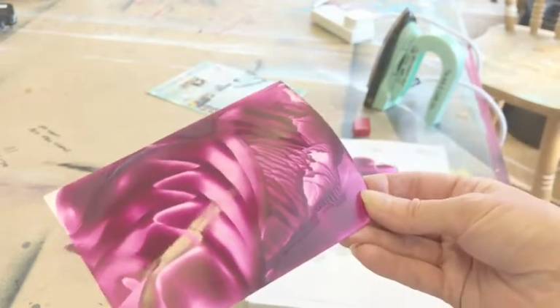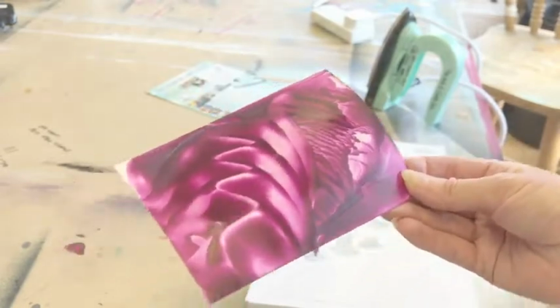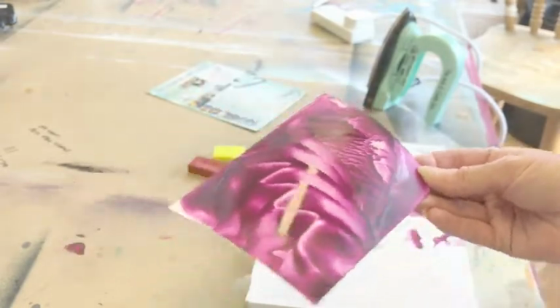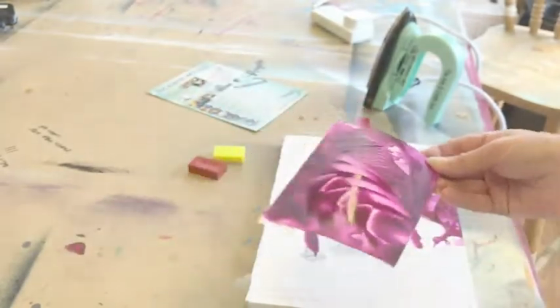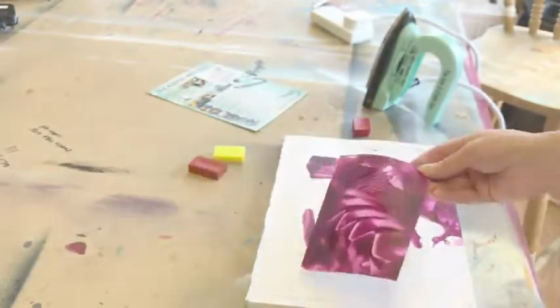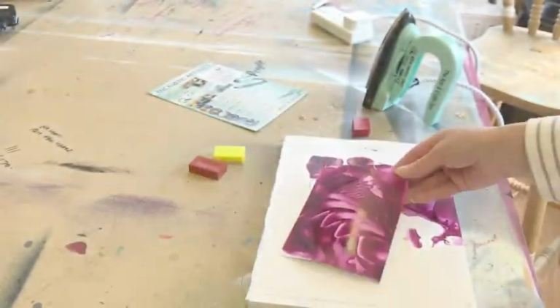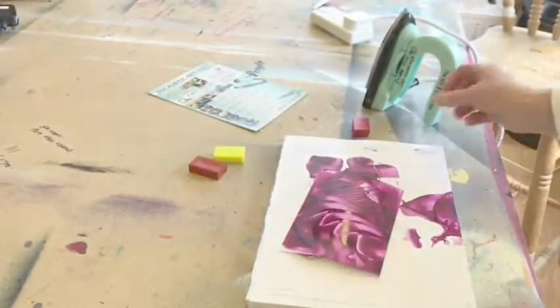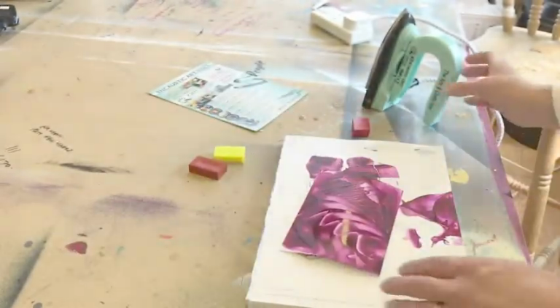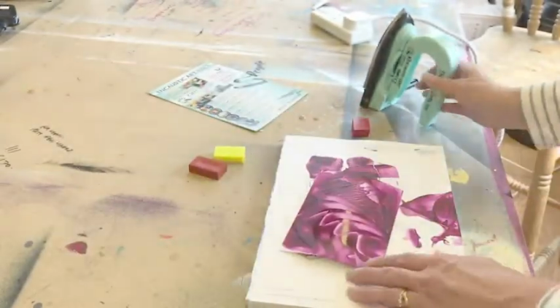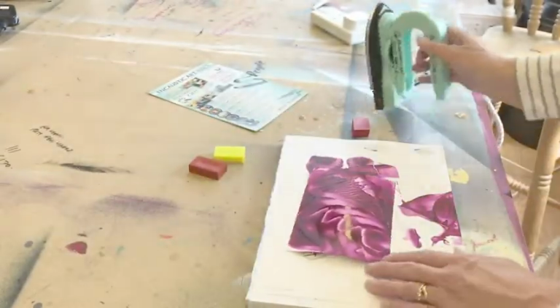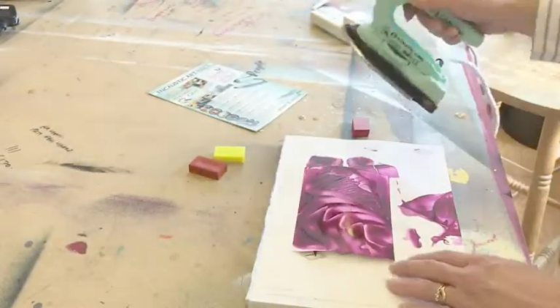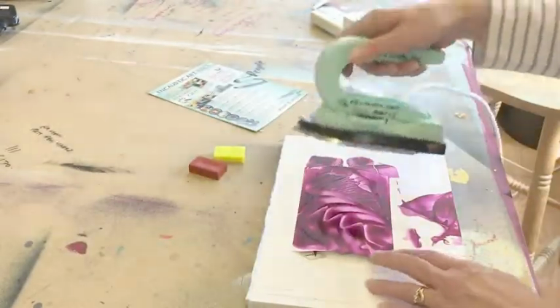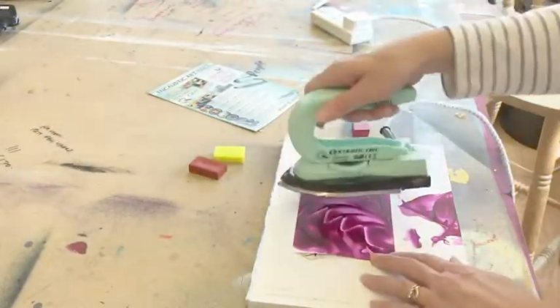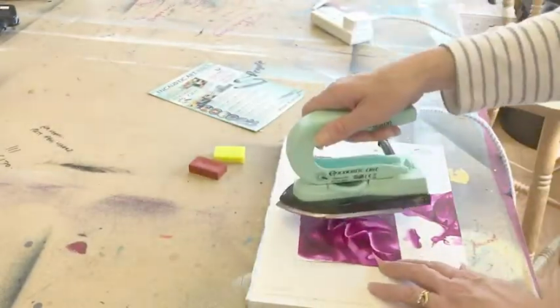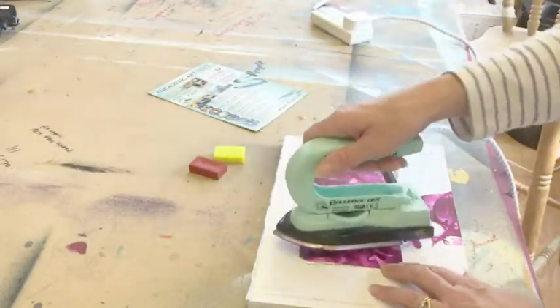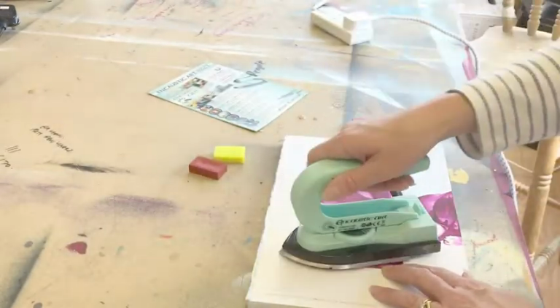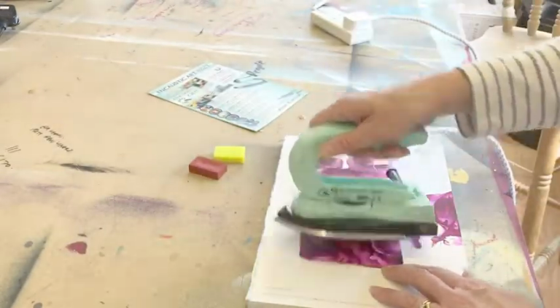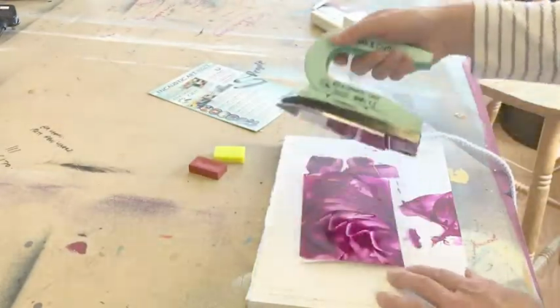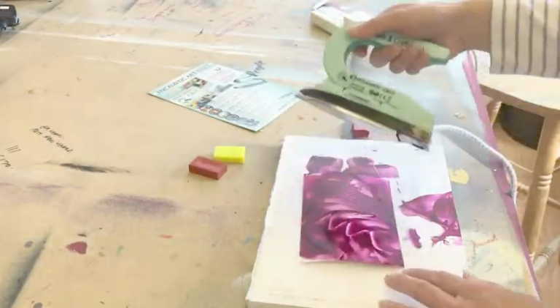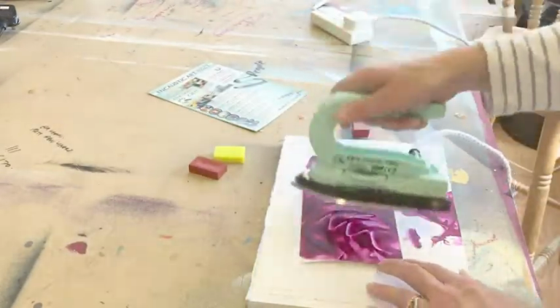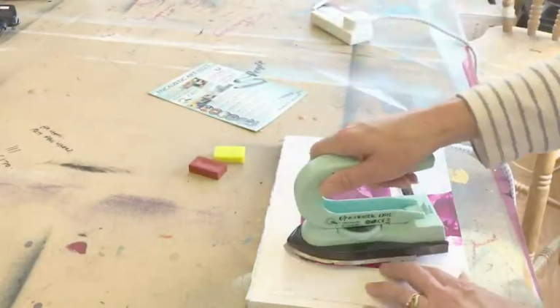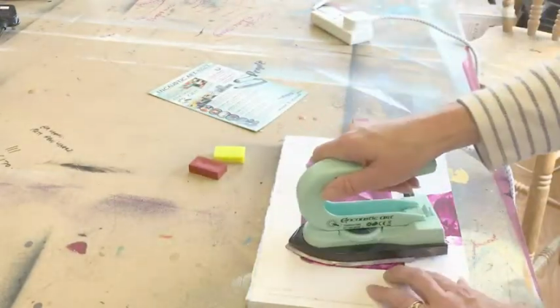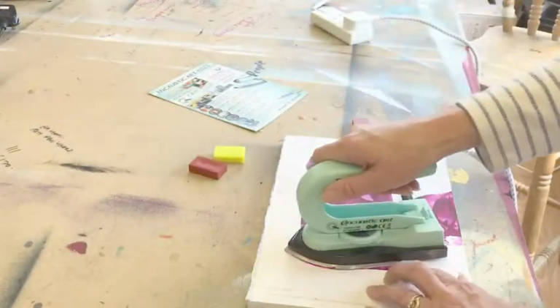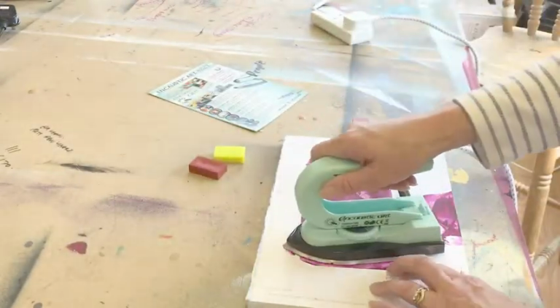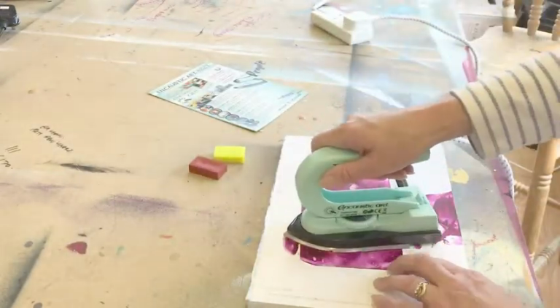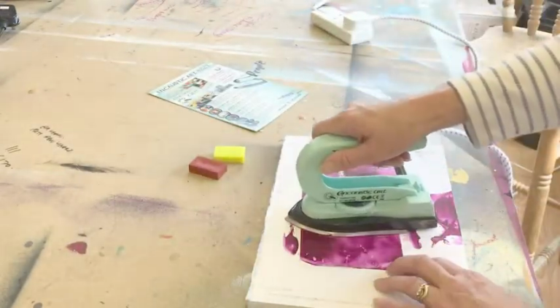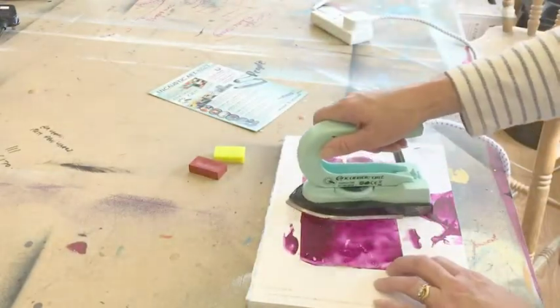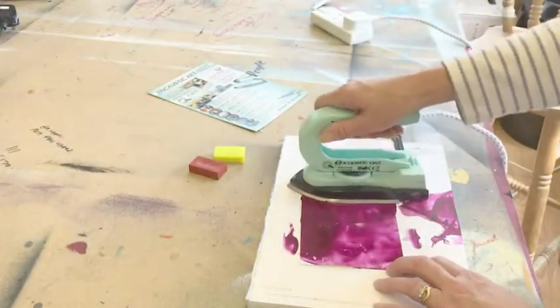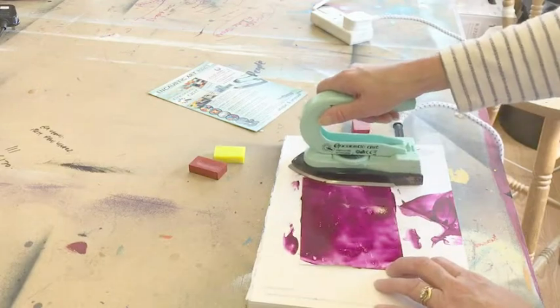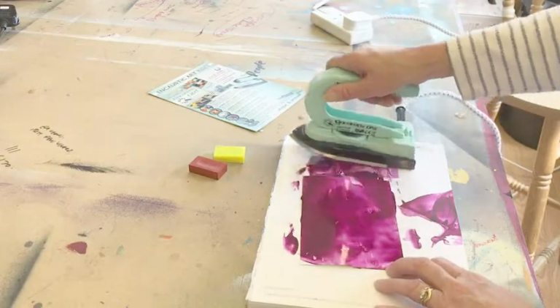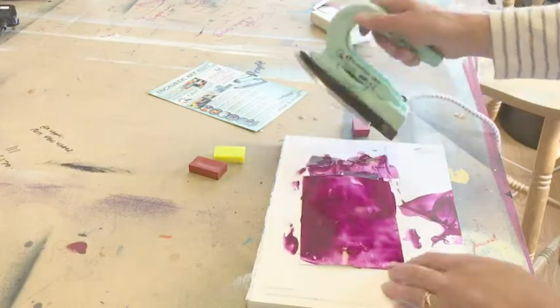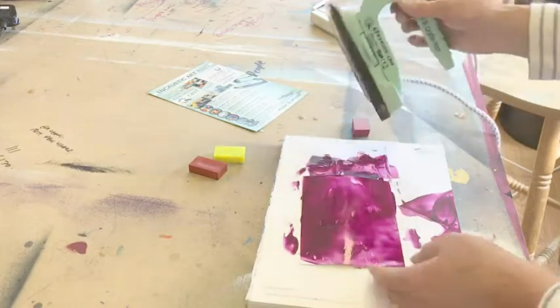As quickly as that you can get started, and if you don't like a picture, just go over it and start again.